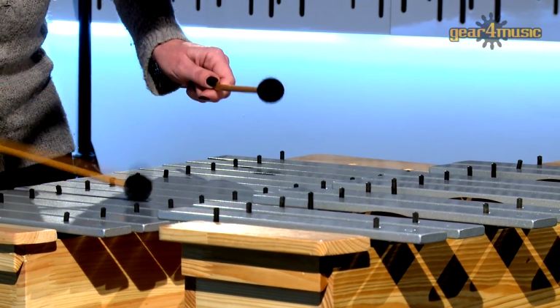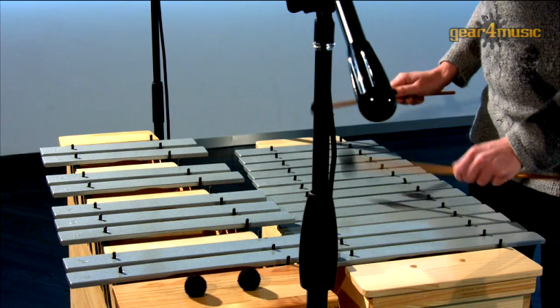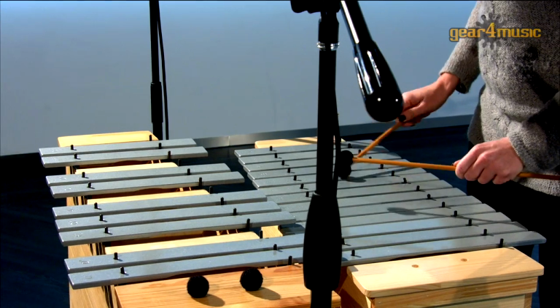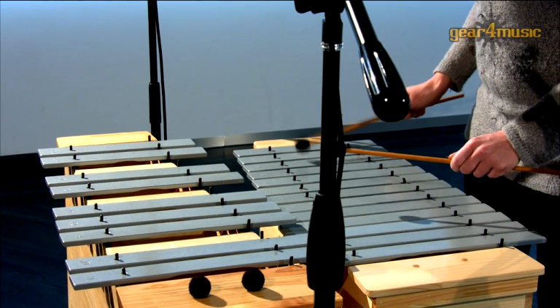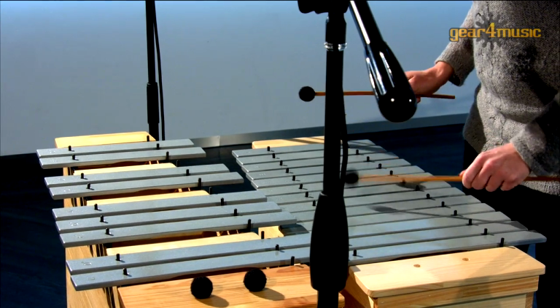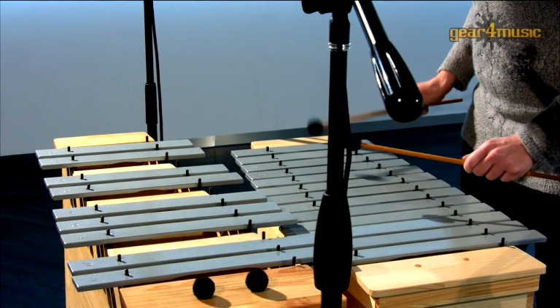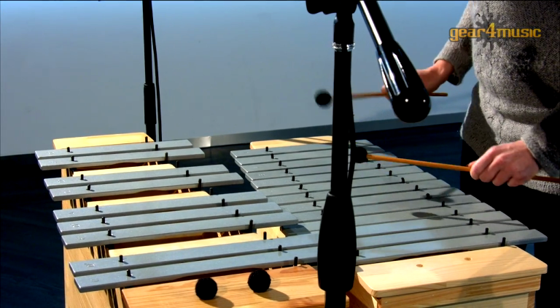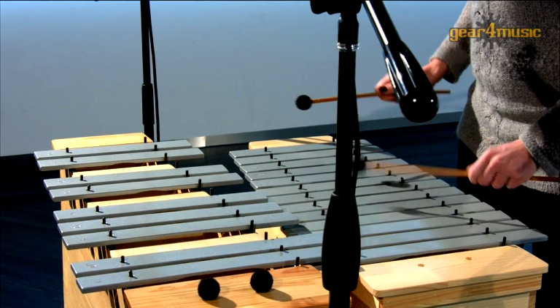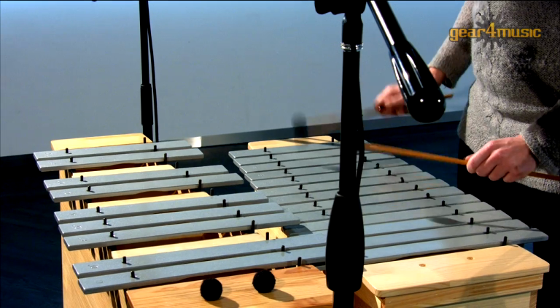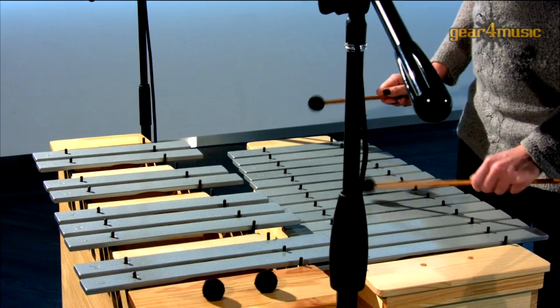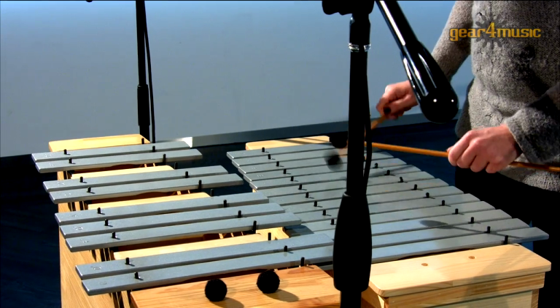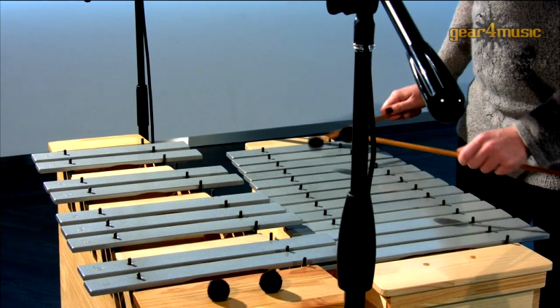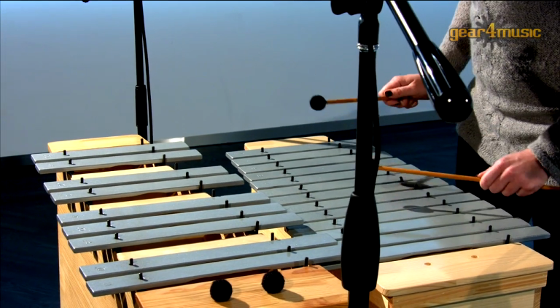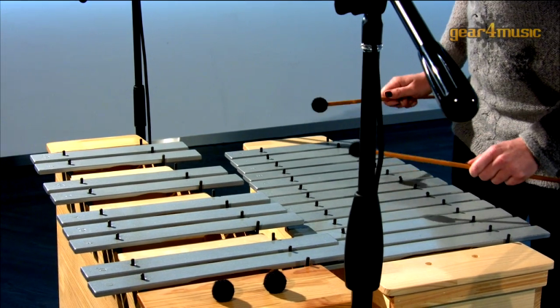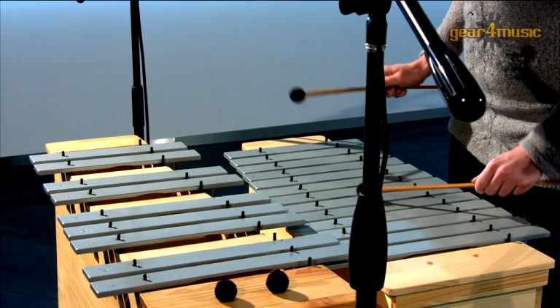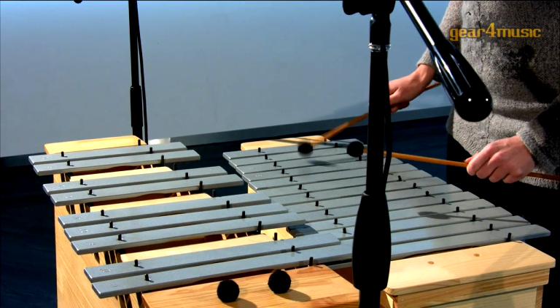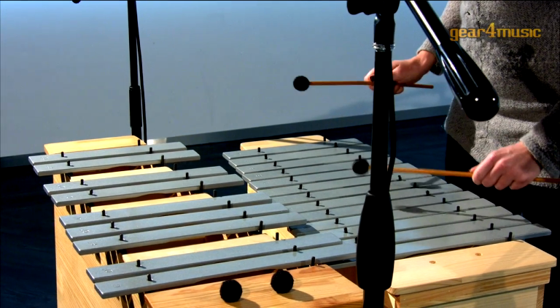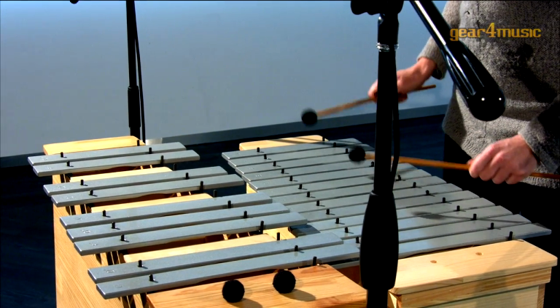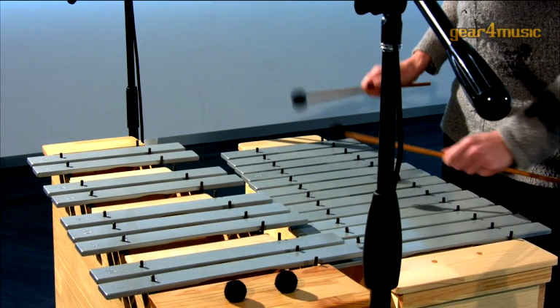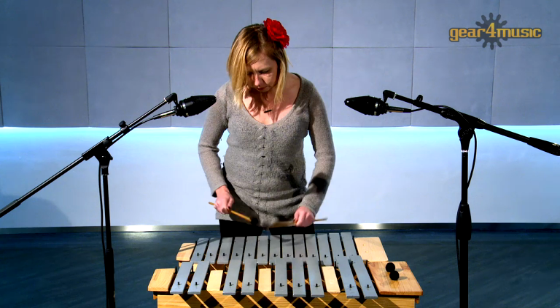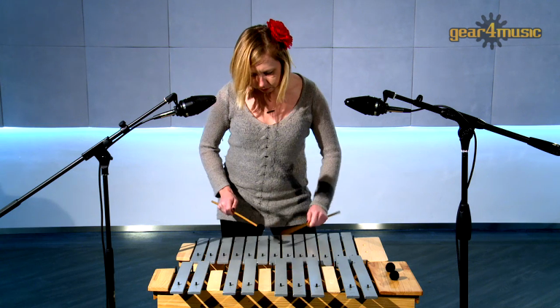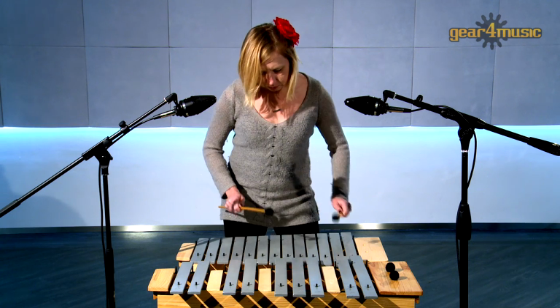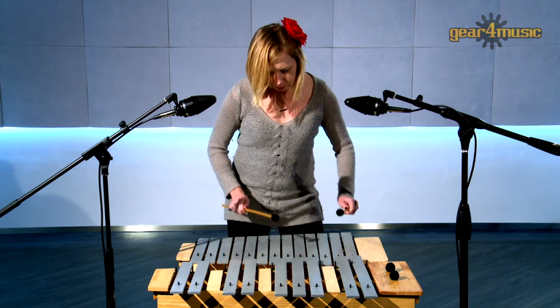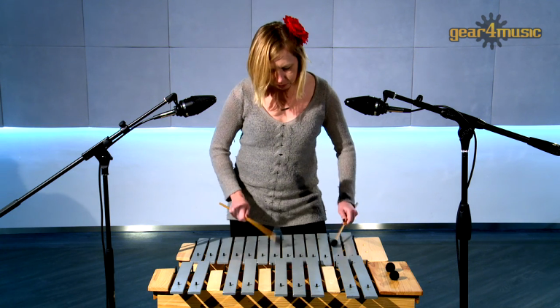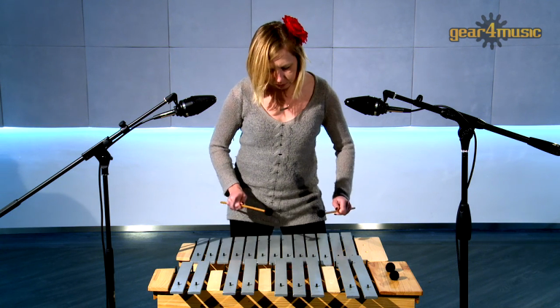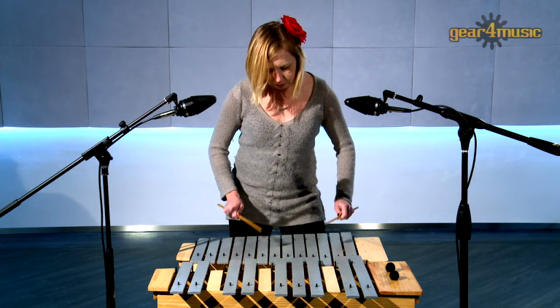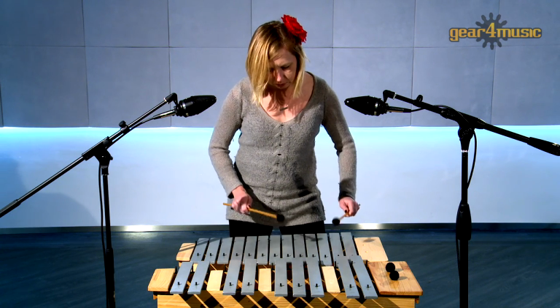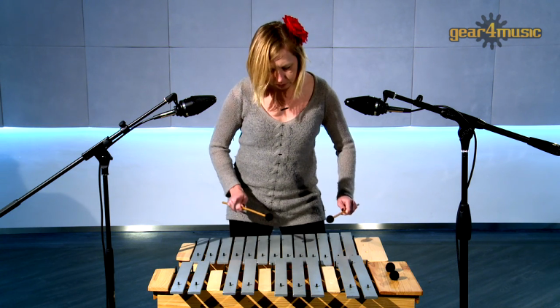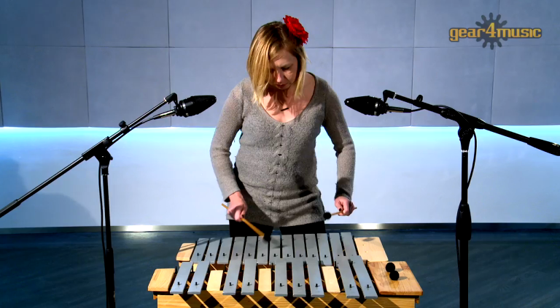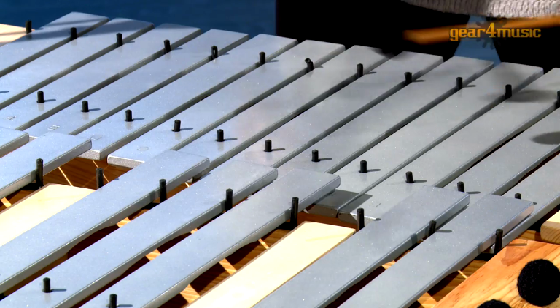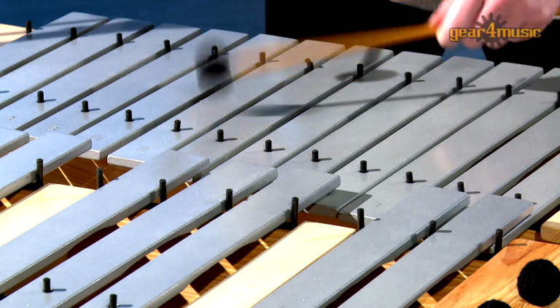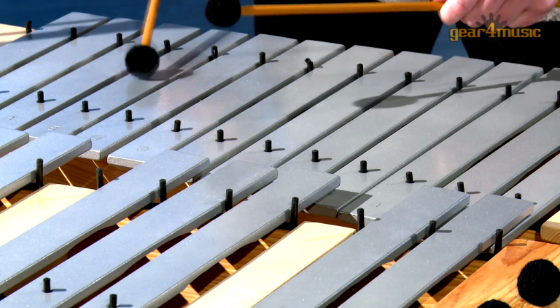For more information or to view our full range of percussion instruments, please visit the Gear 4 Music website. Thanks for watching.